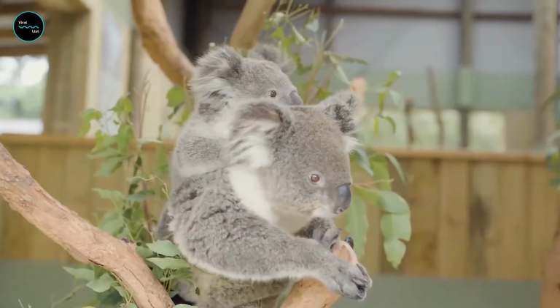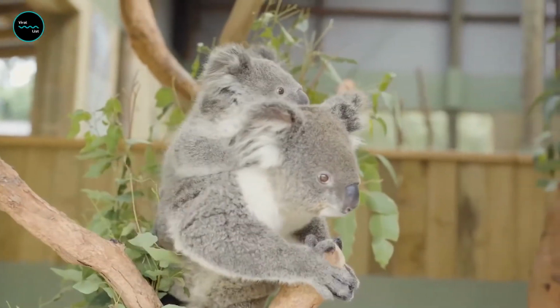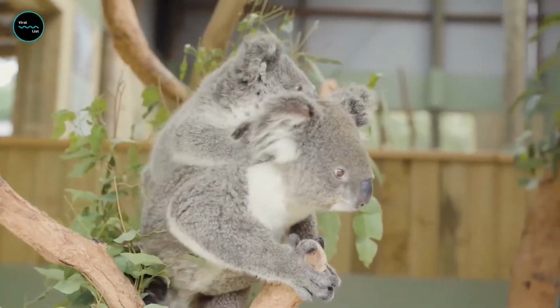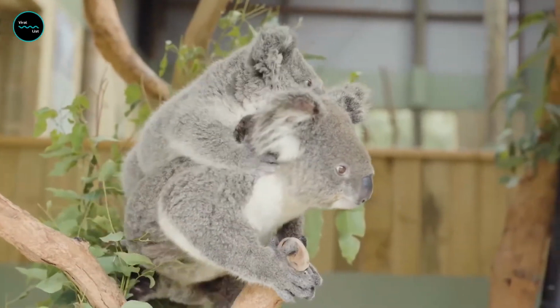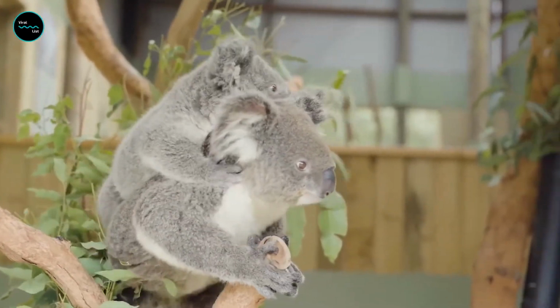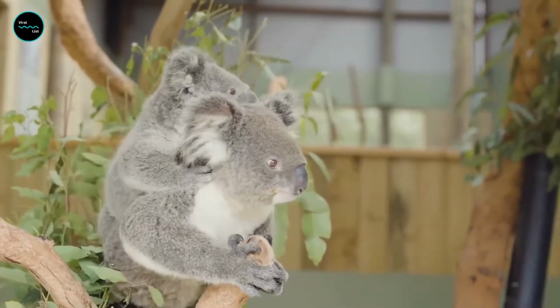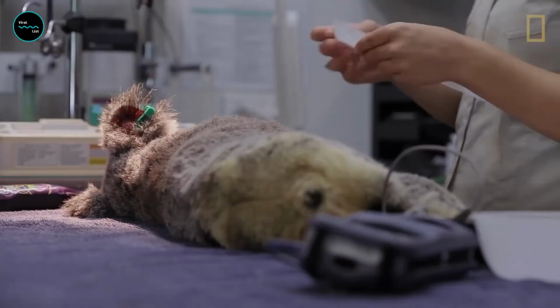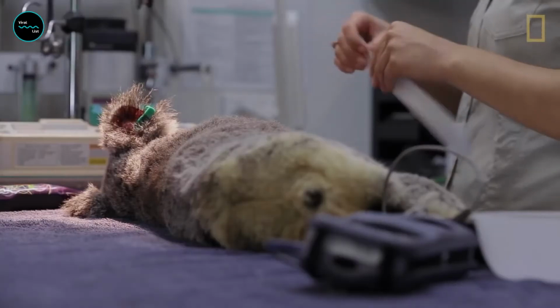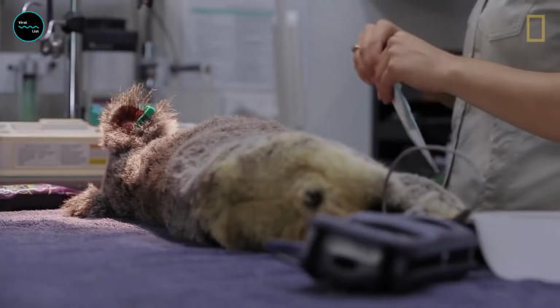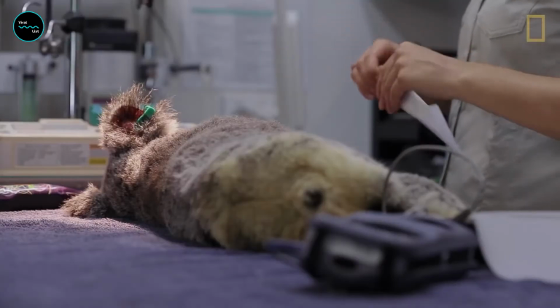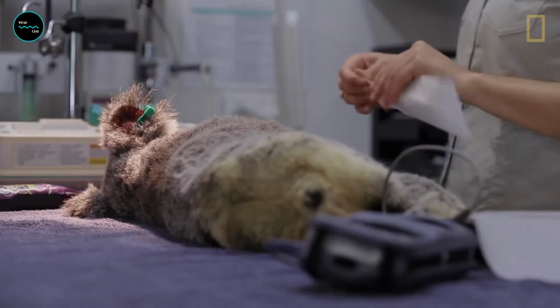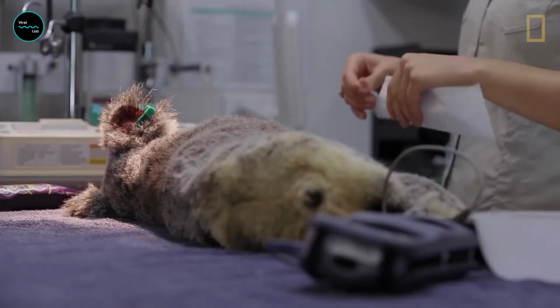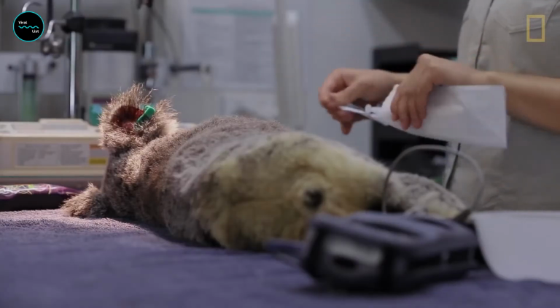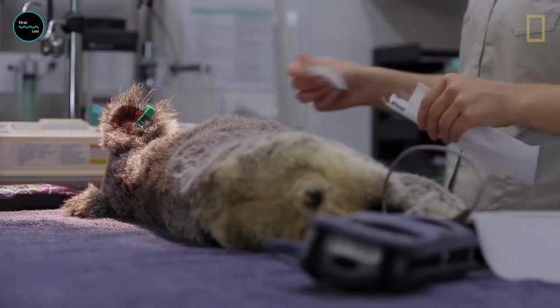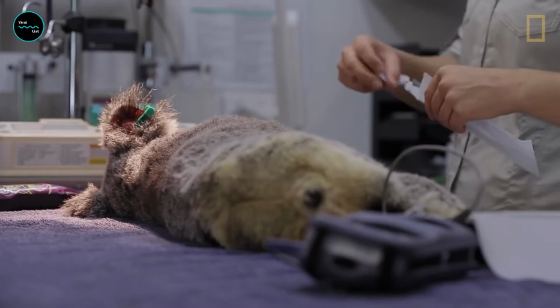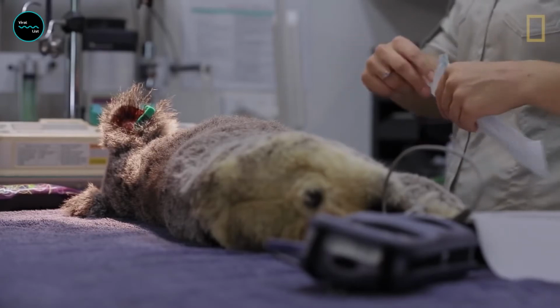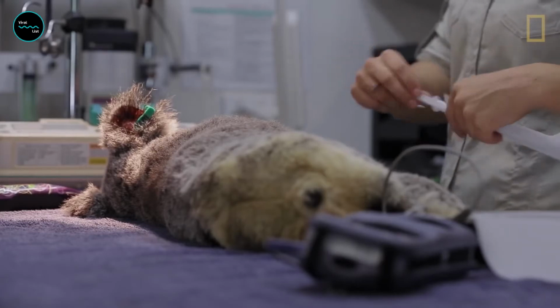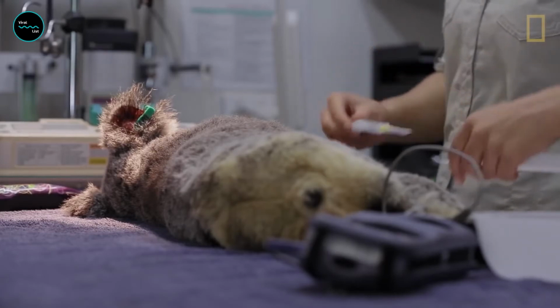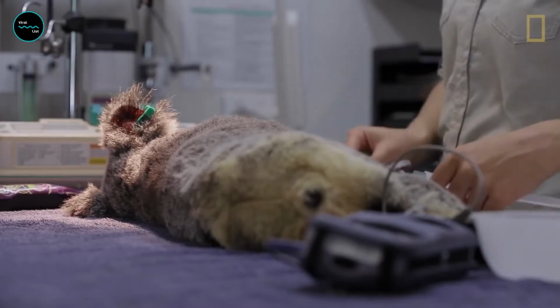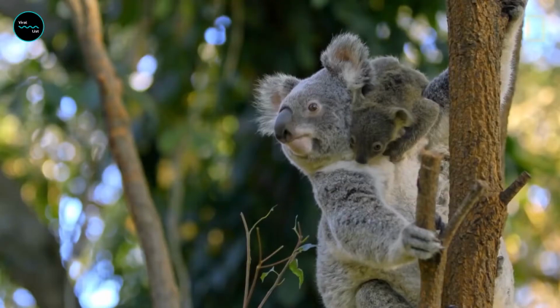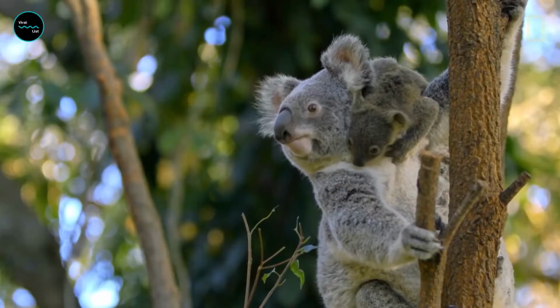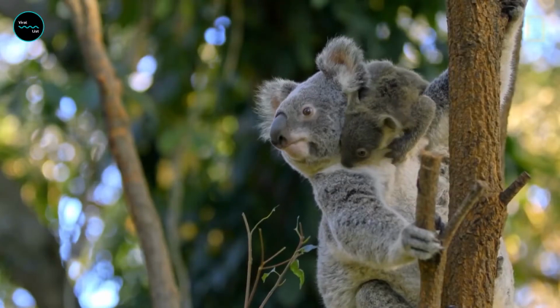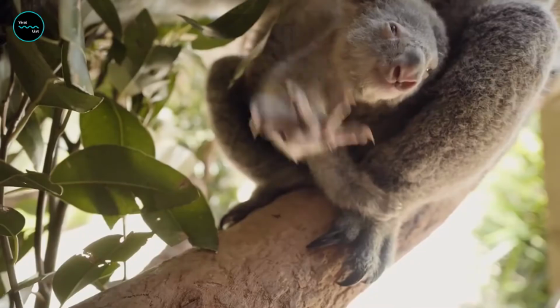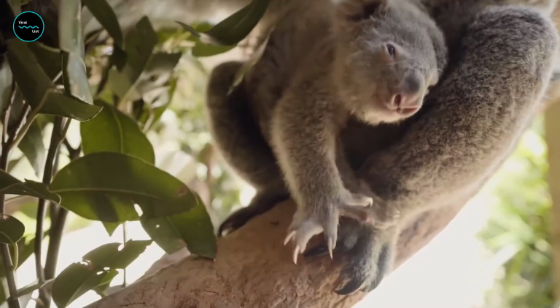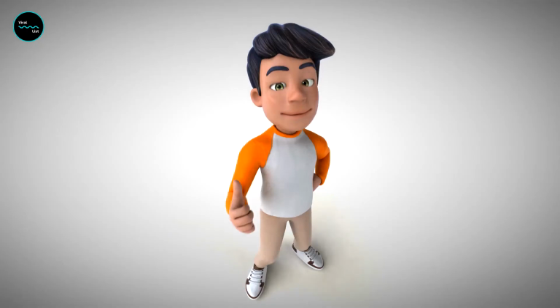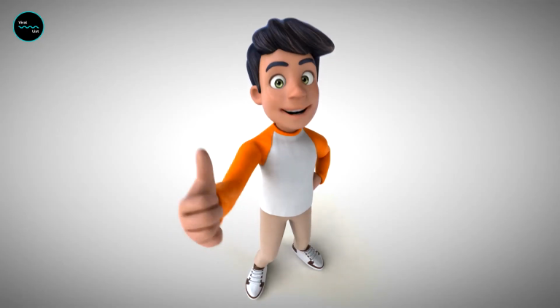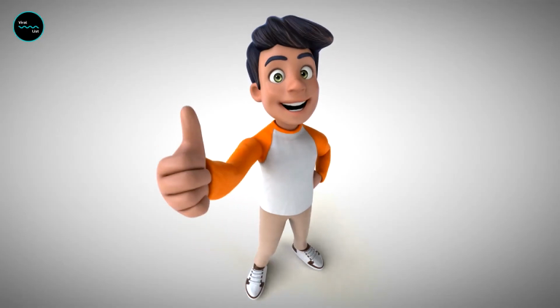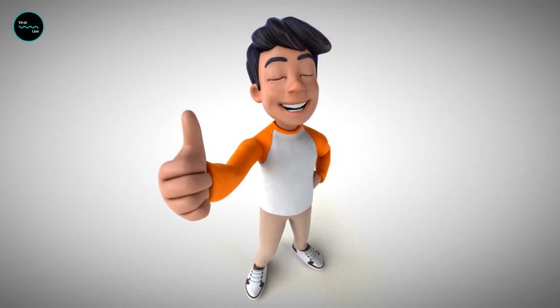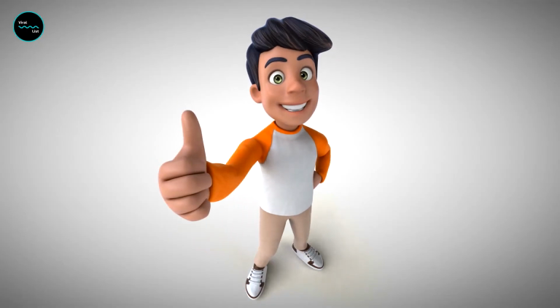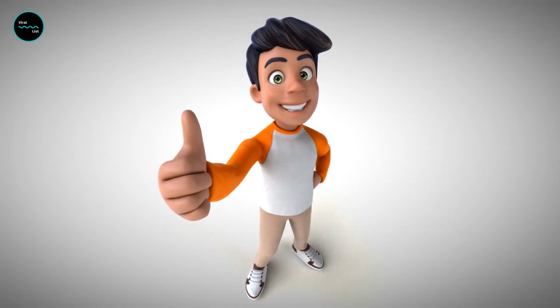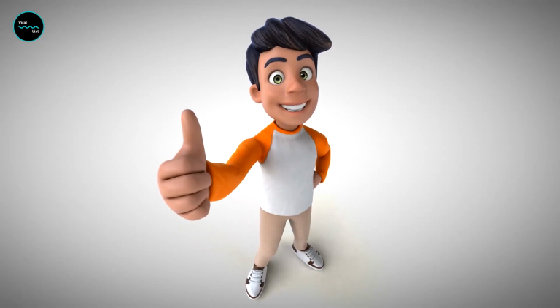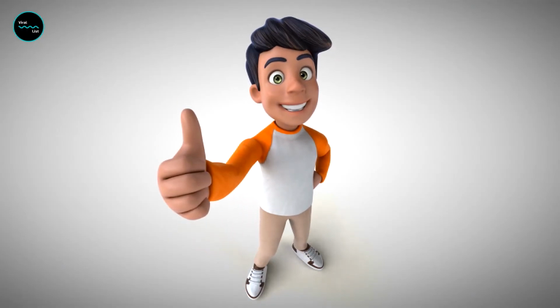Sadly, koala numbers are on the decline. Their numbers have been falling further and further every year due to deforestation and disease.